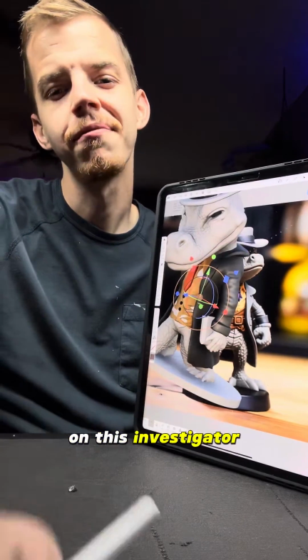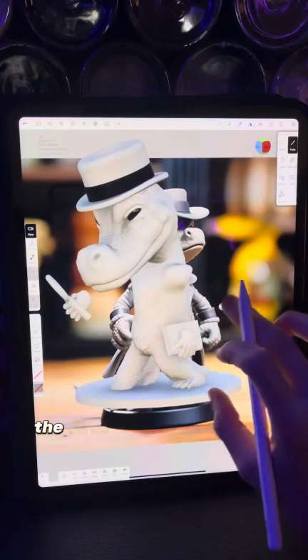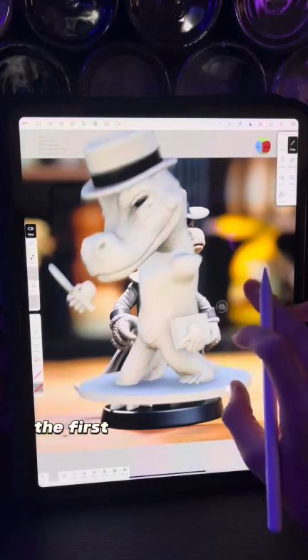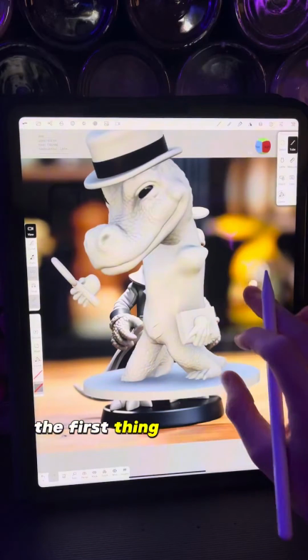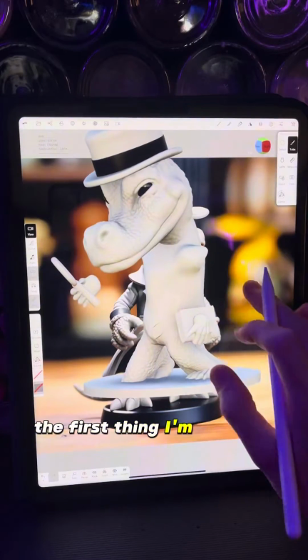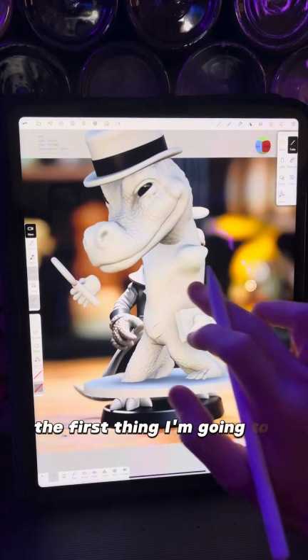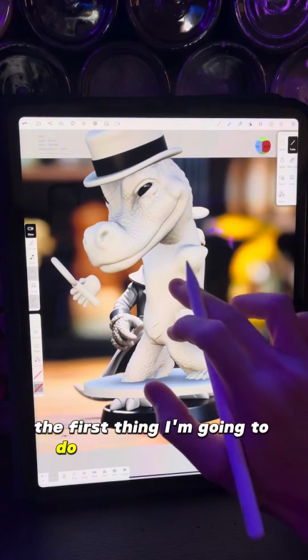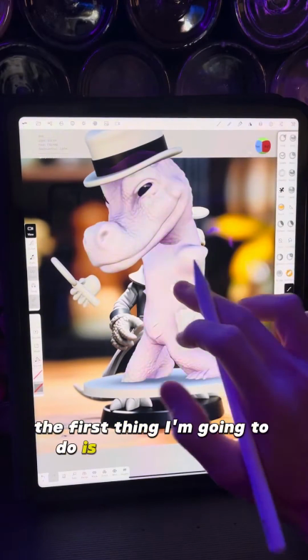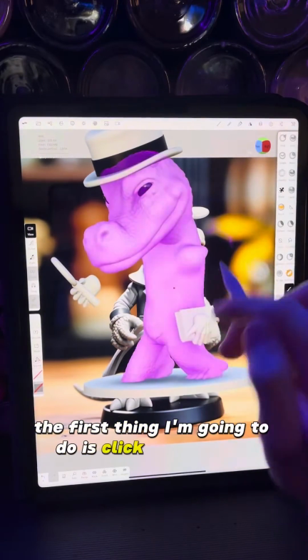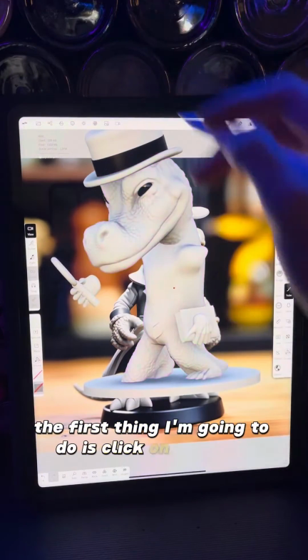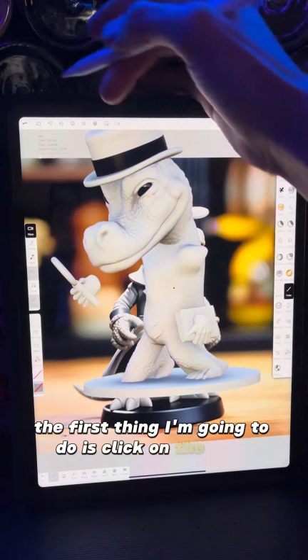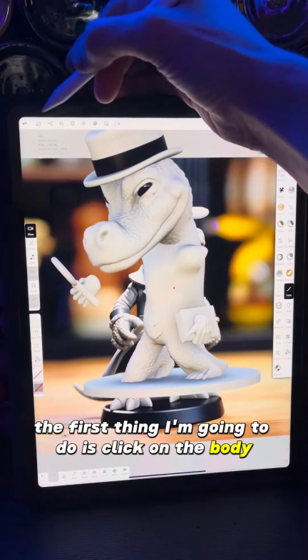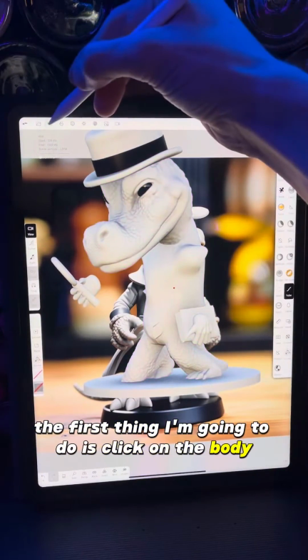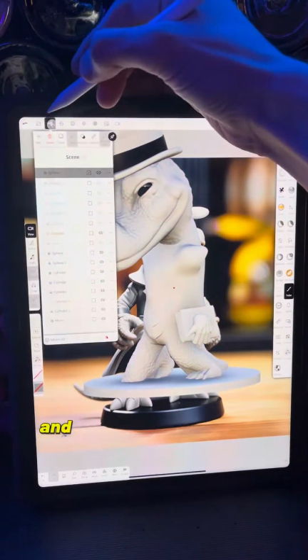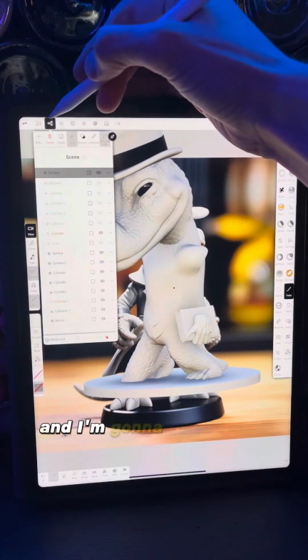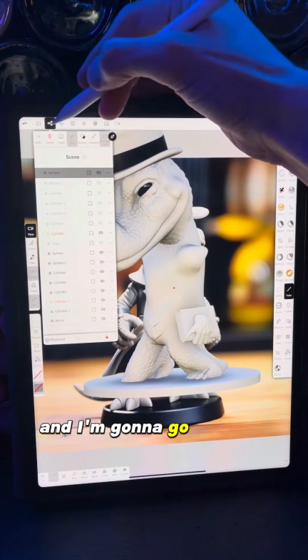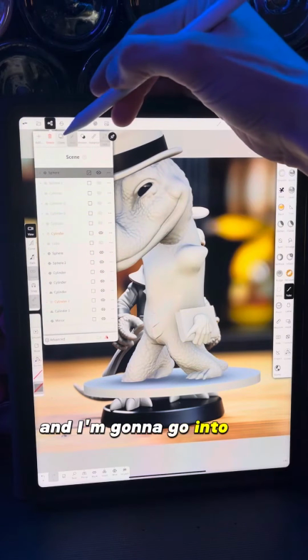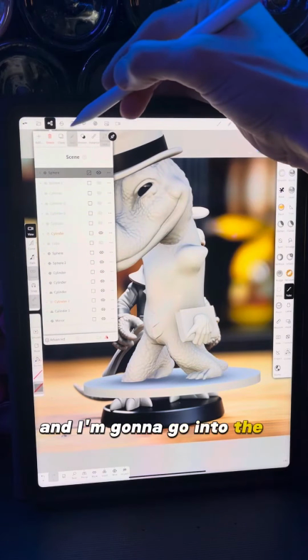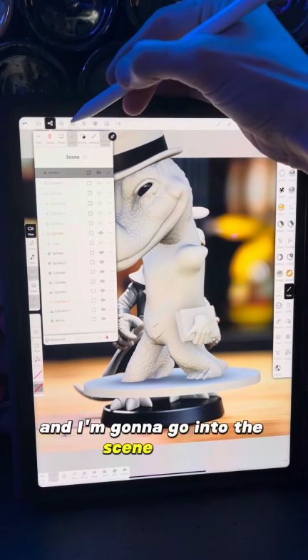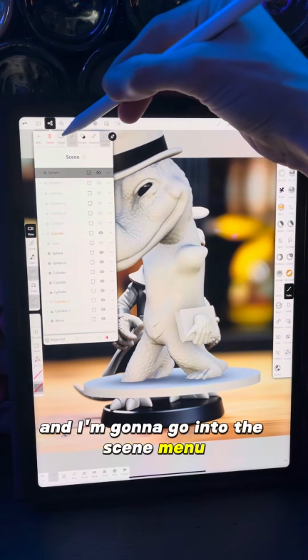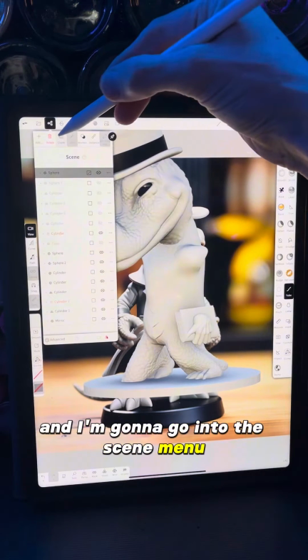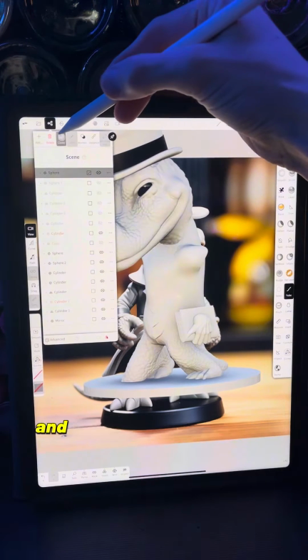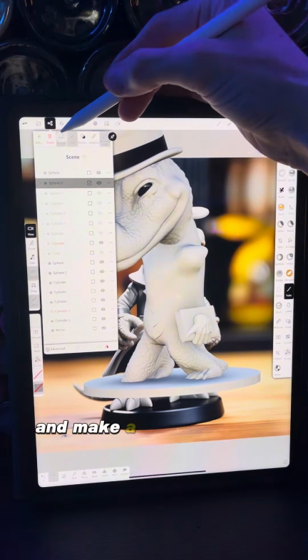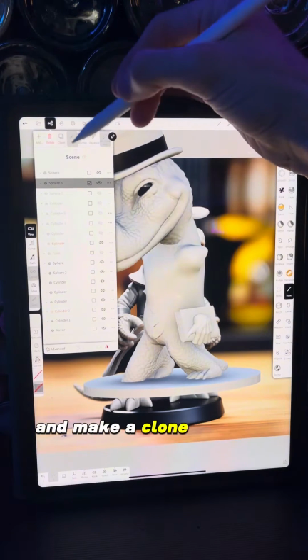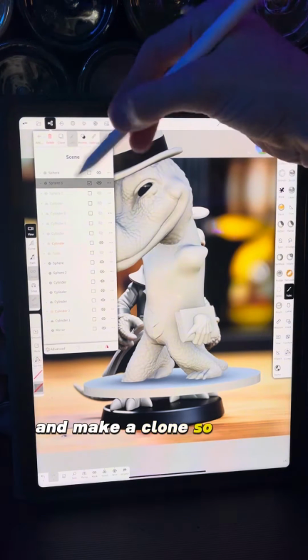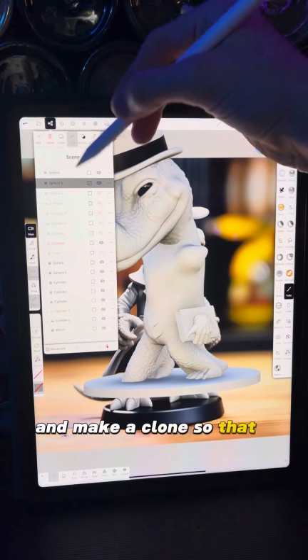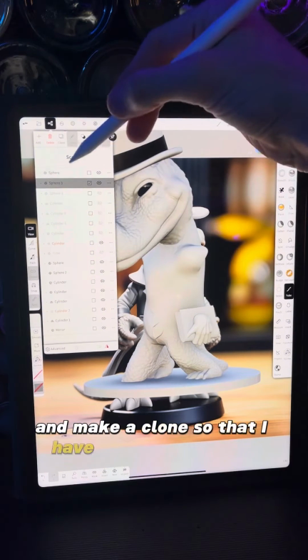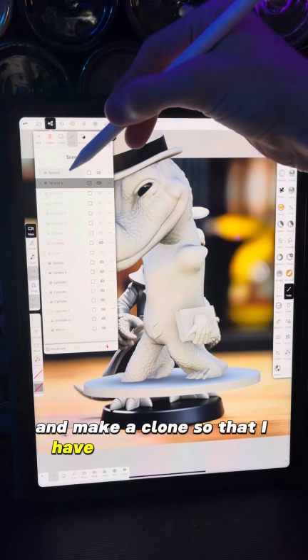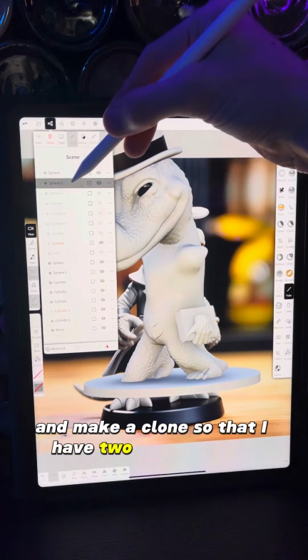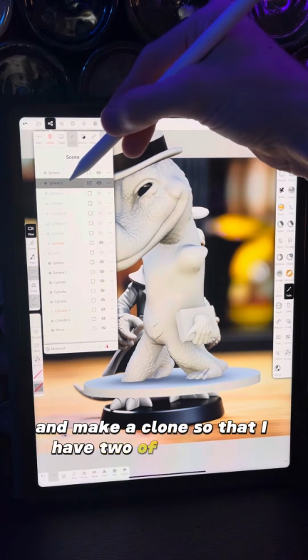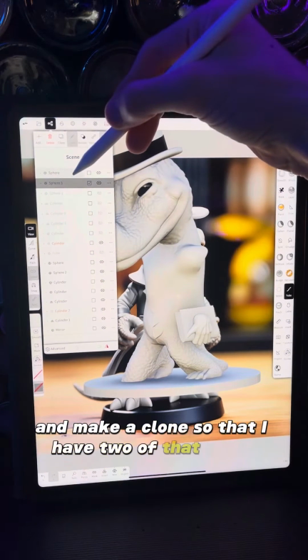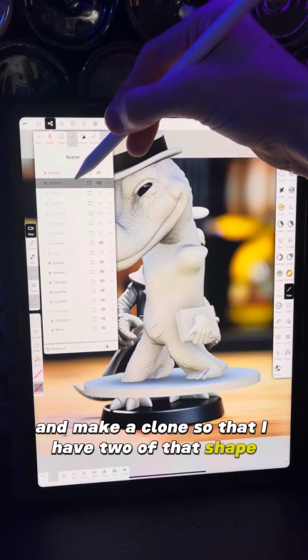The first thing I'm going to do is click on the body and go into the scene menu and make a clone so that I have two of that shape.